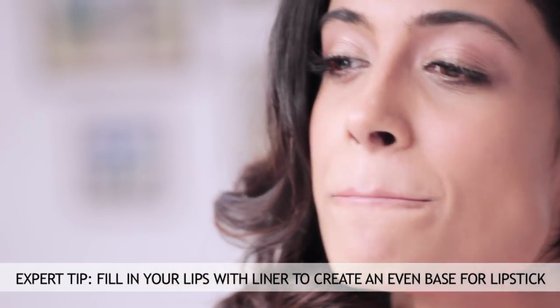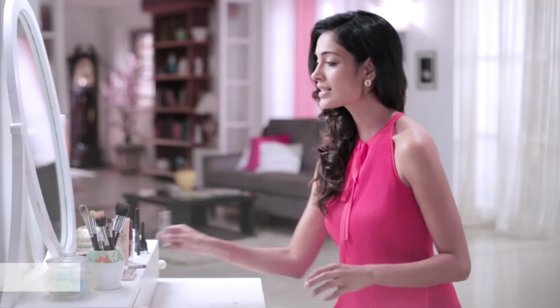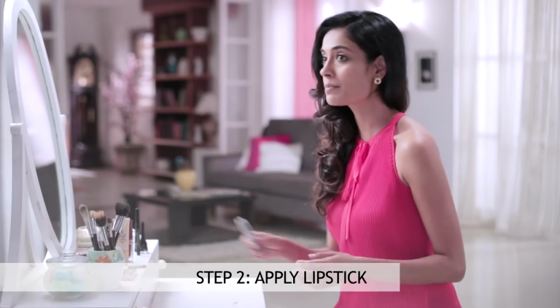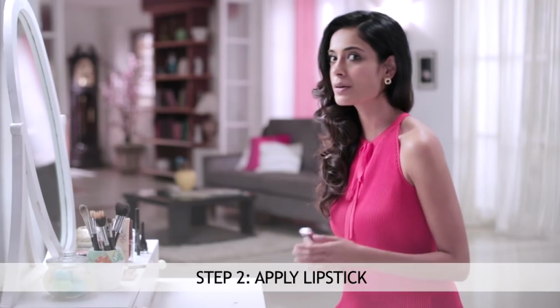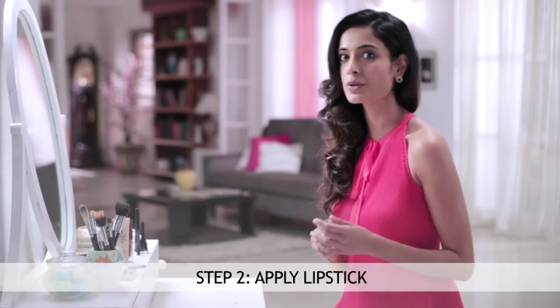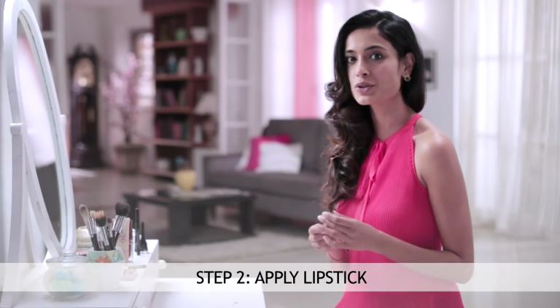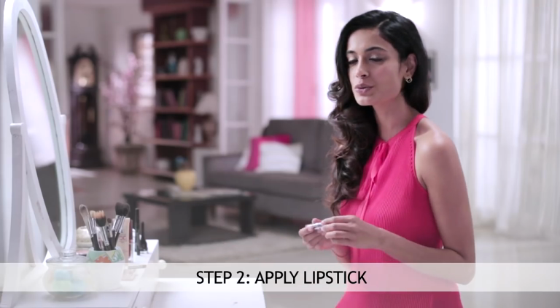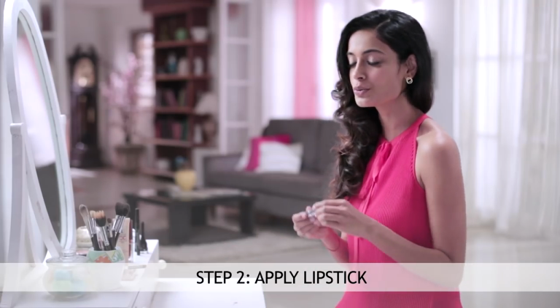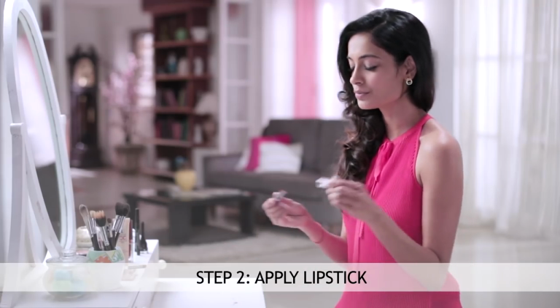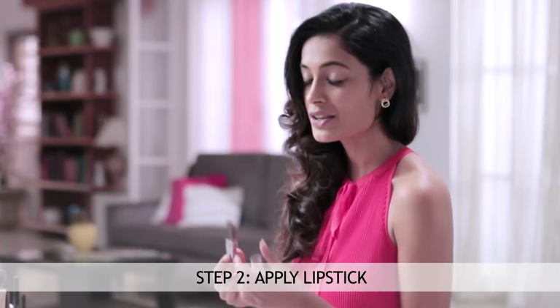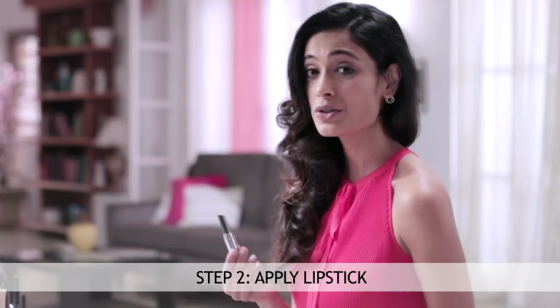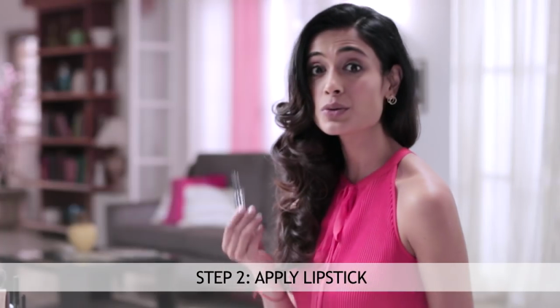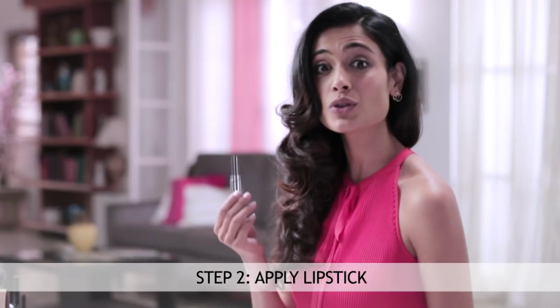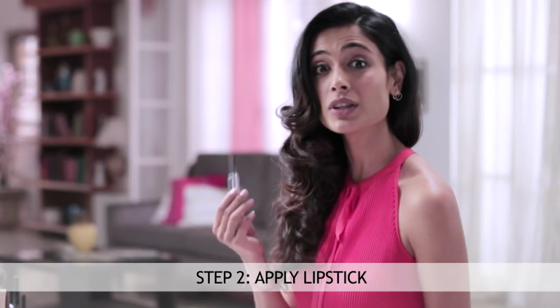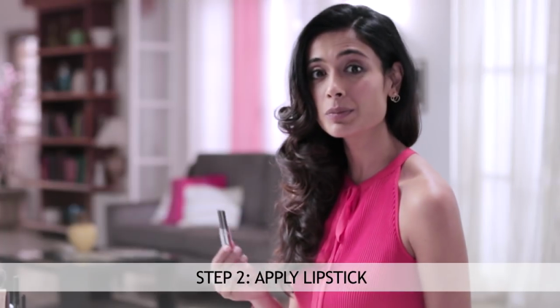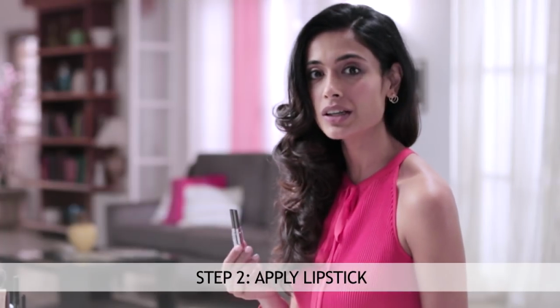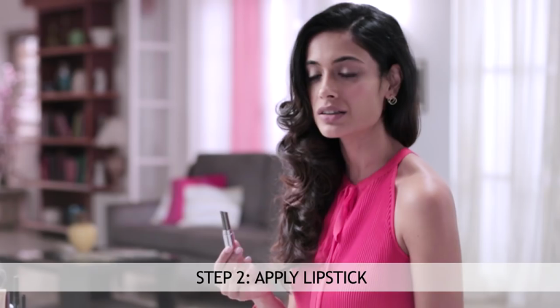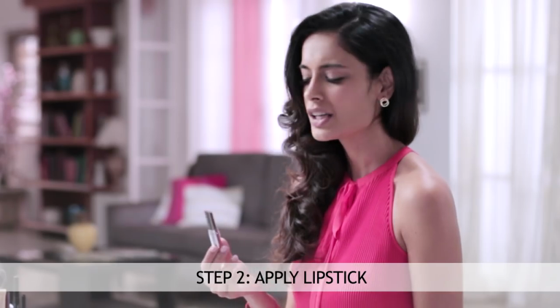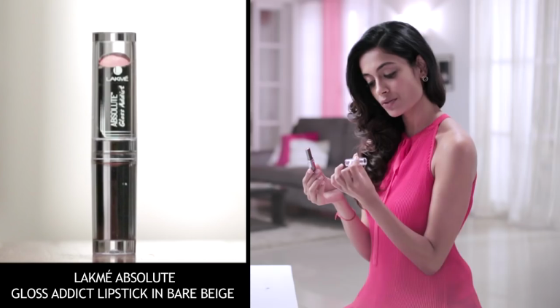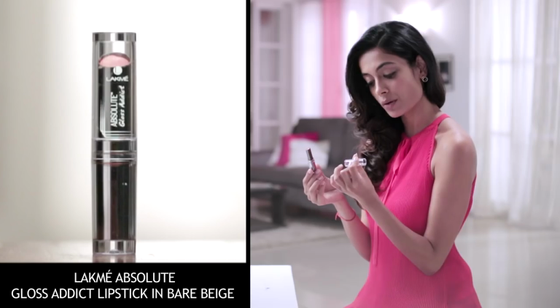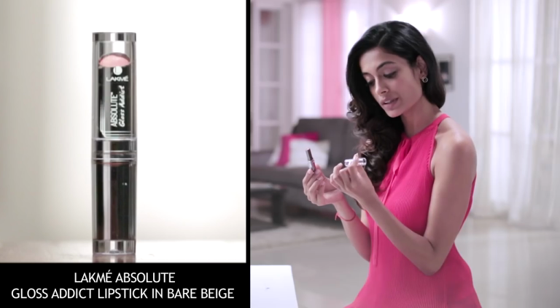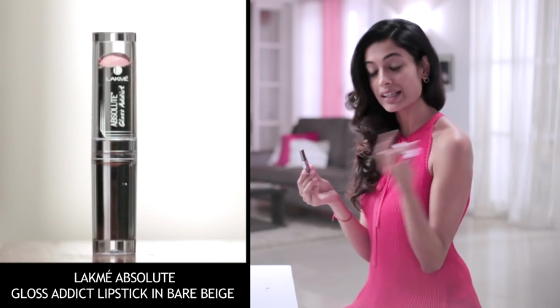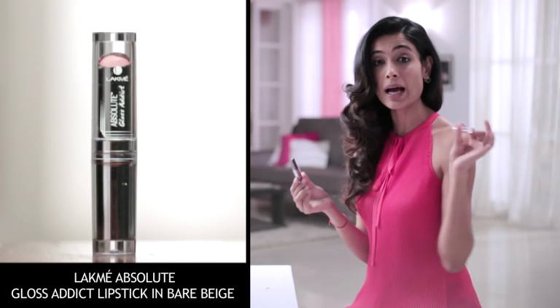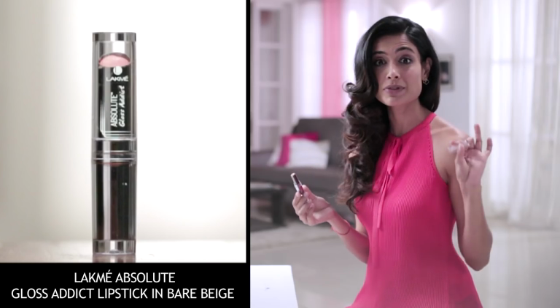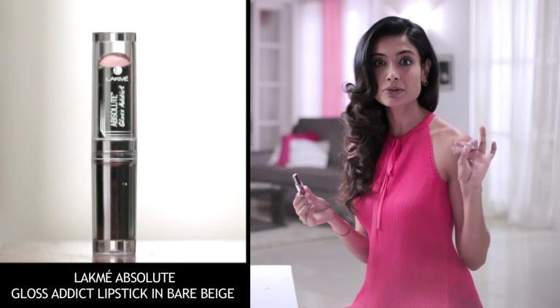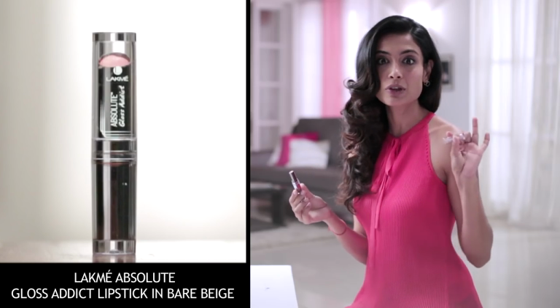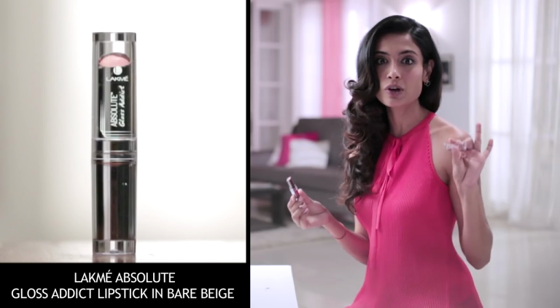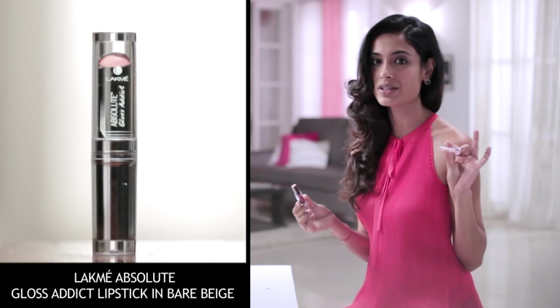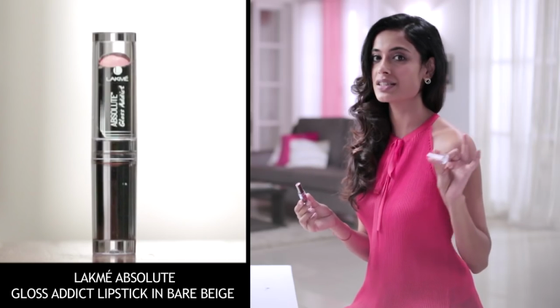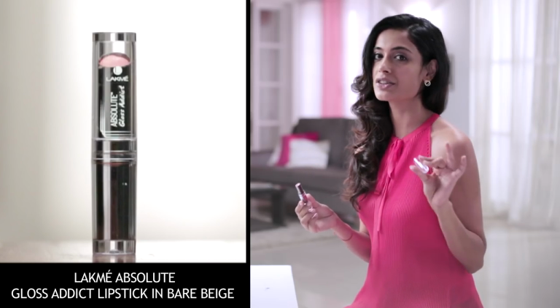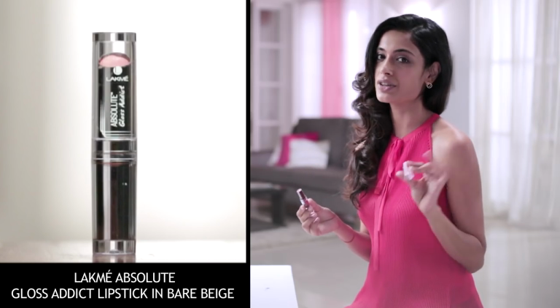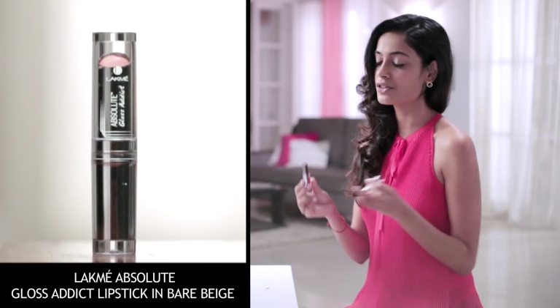Step number two: use your lip color from the Absolute Gloss Addict range.